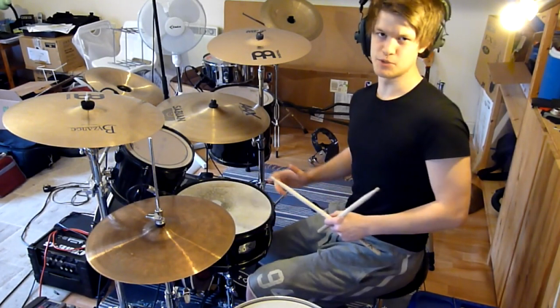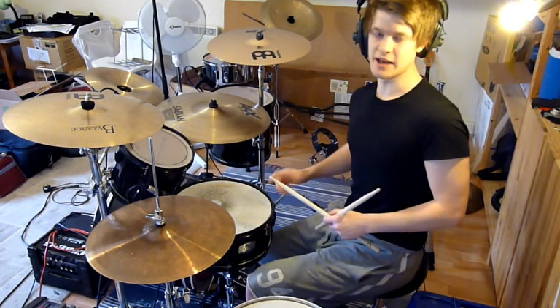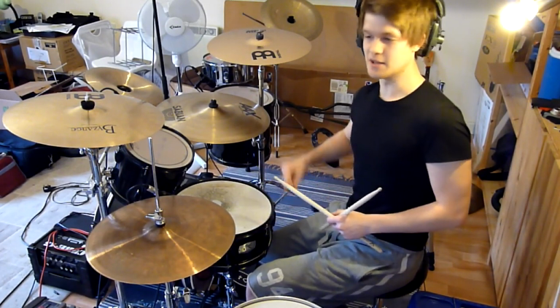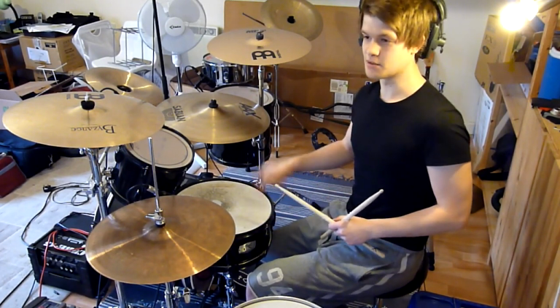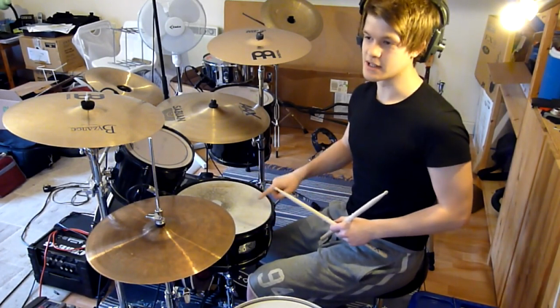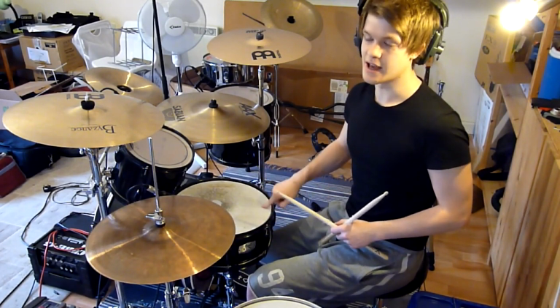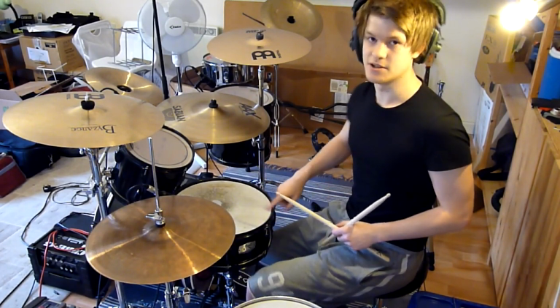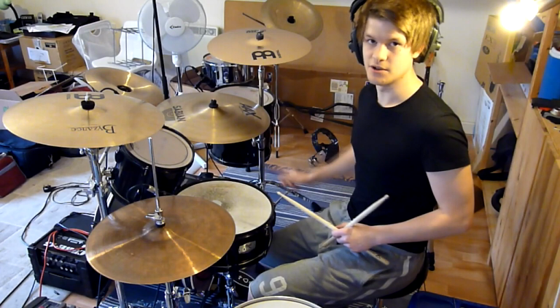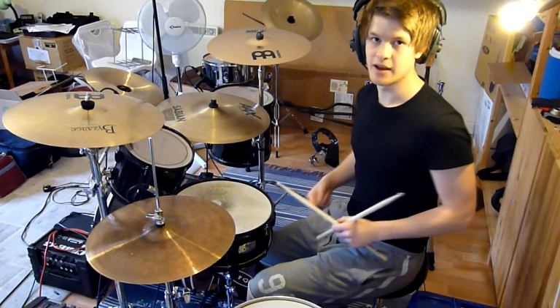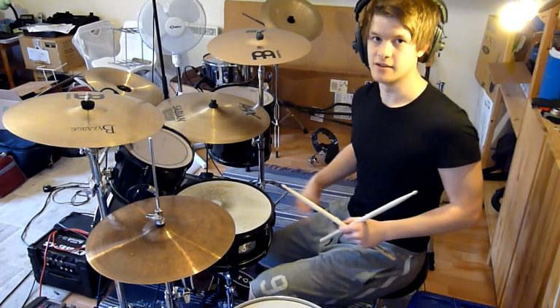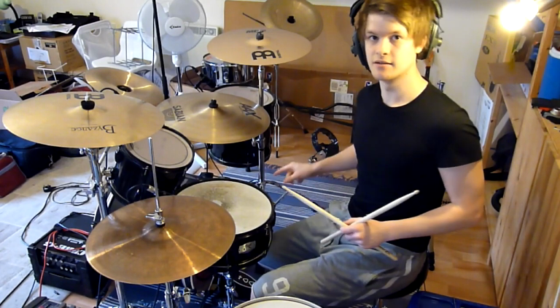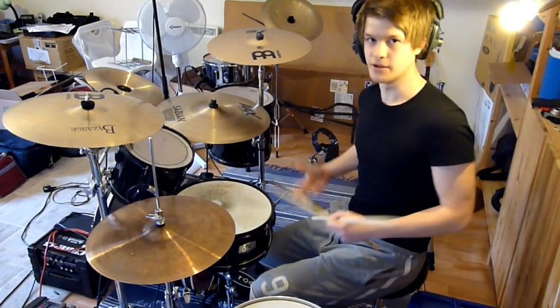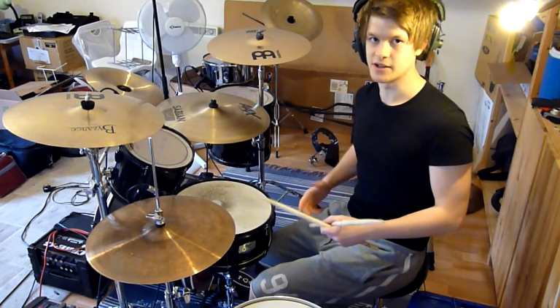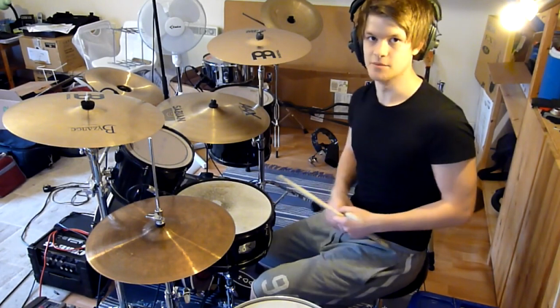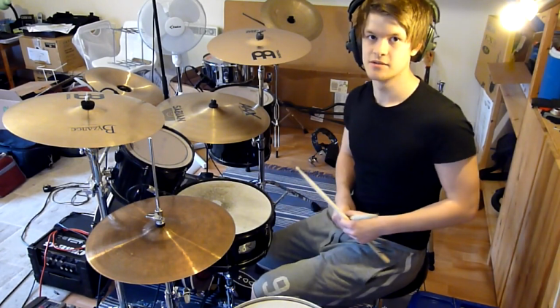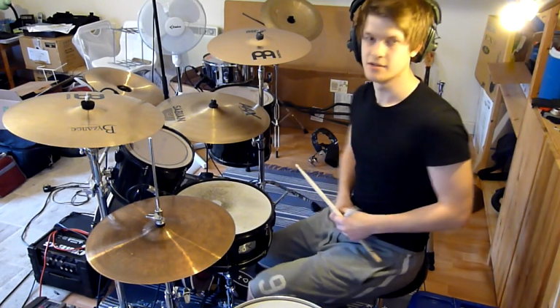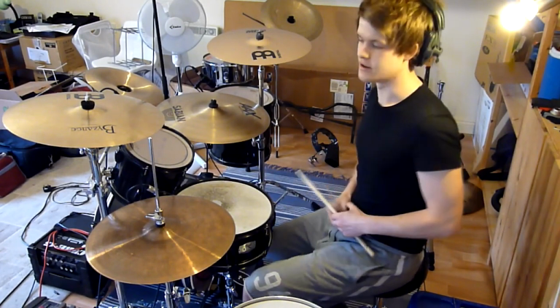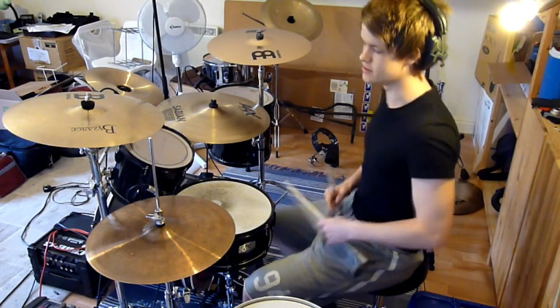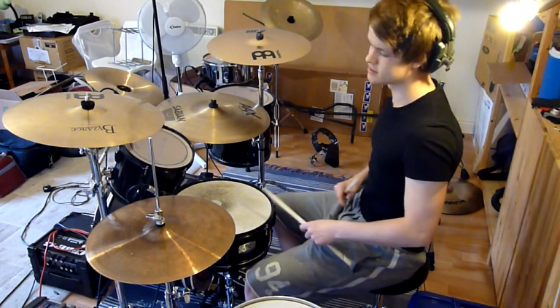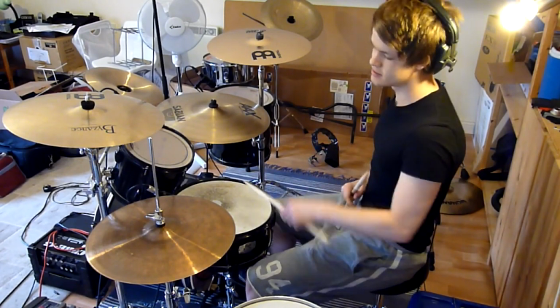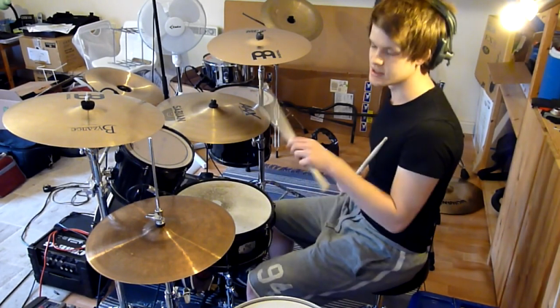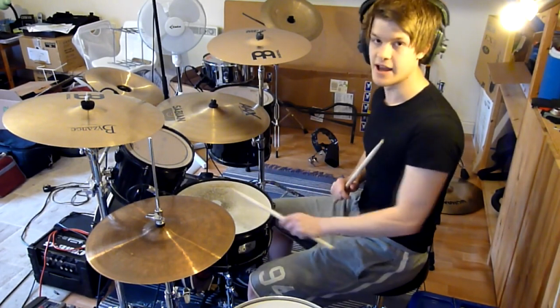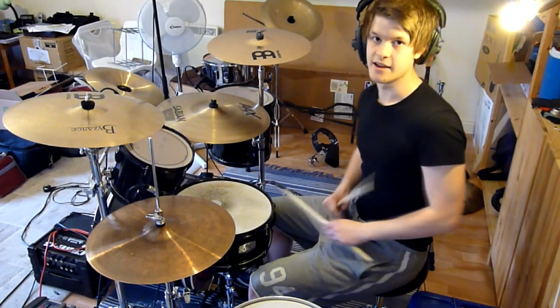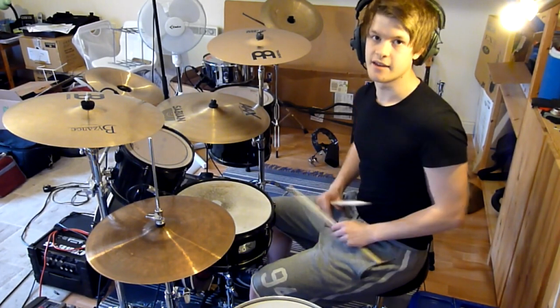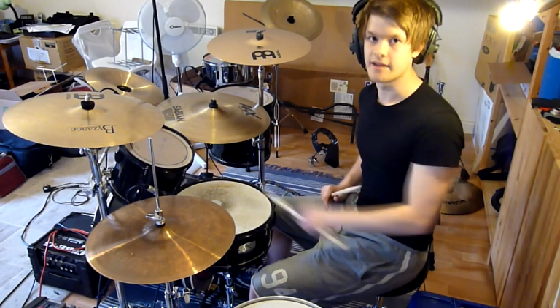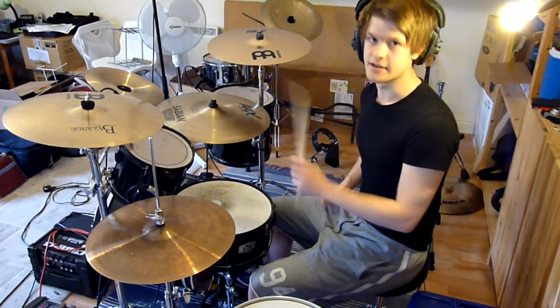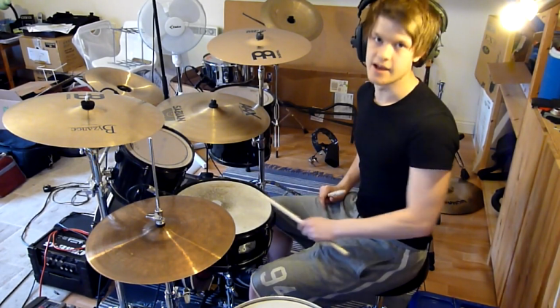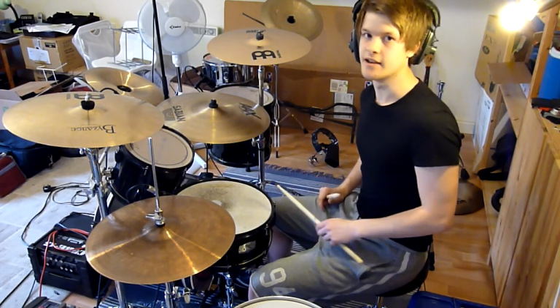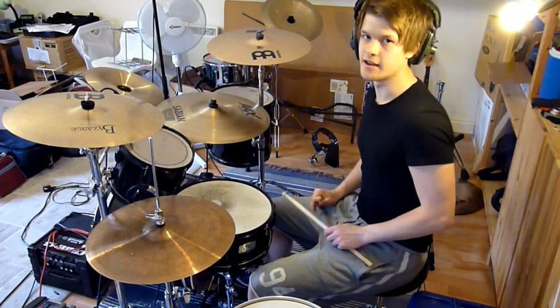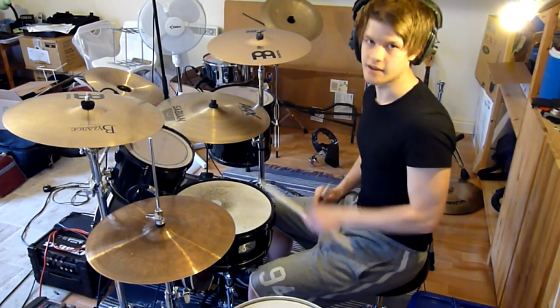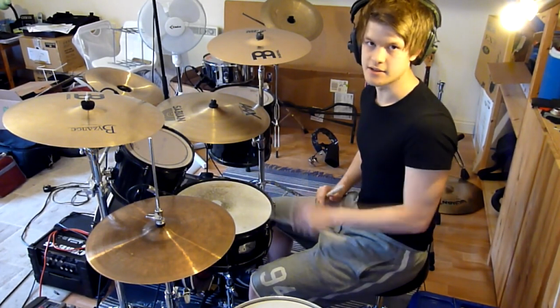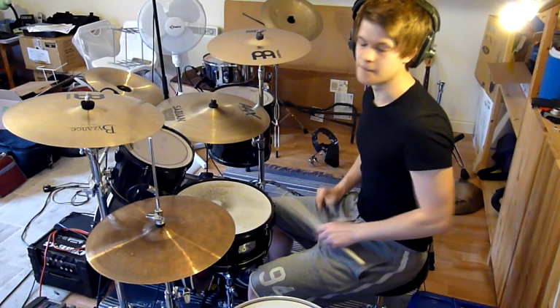Because basically between the snares you're playing three kick drums. So it goes: snare, kick, kick, kick, snare, kick, kick, kick, snare.